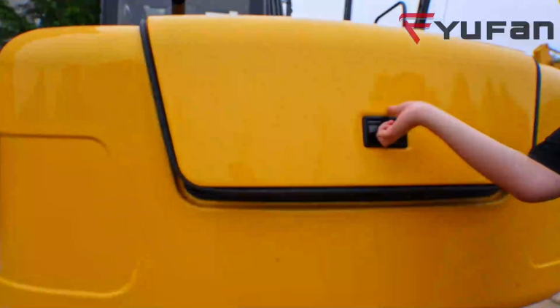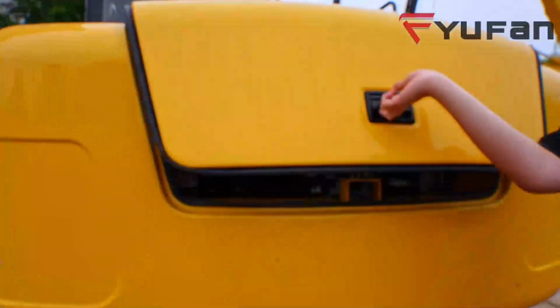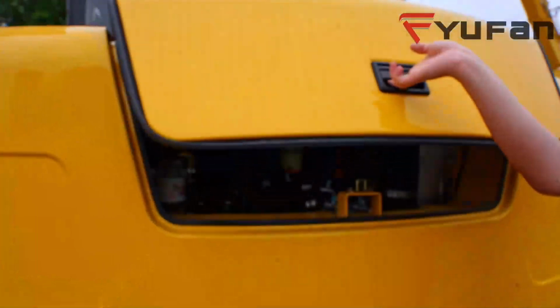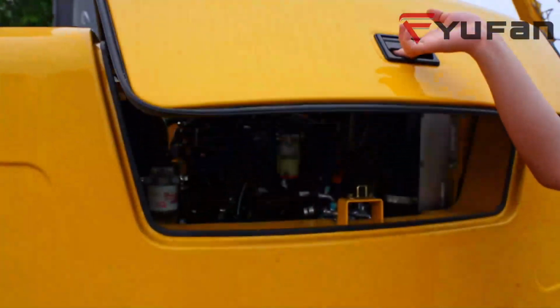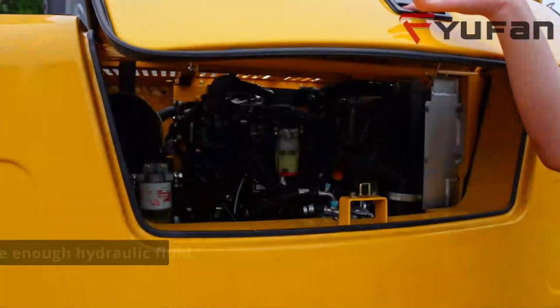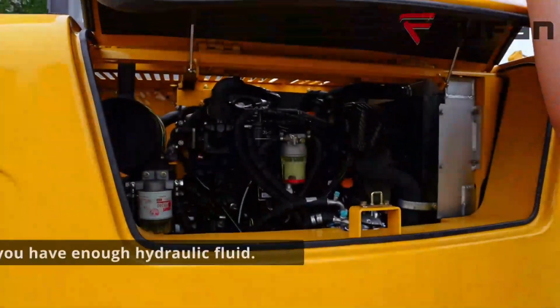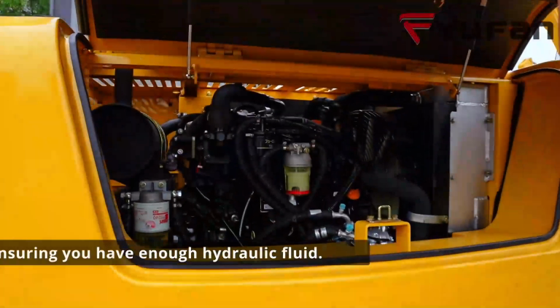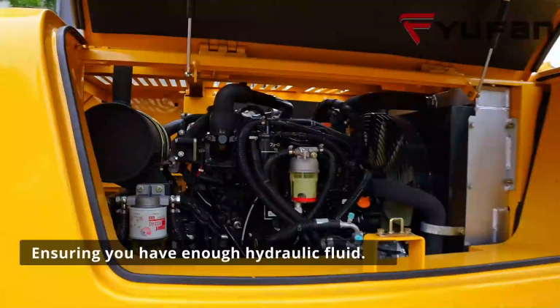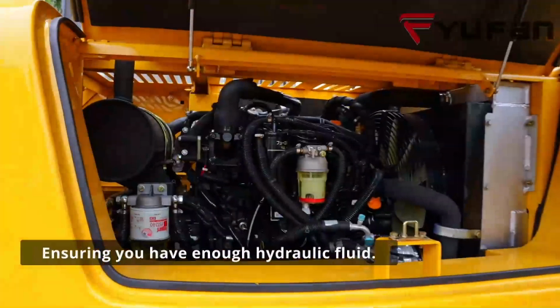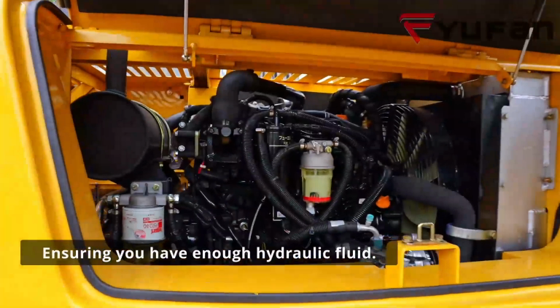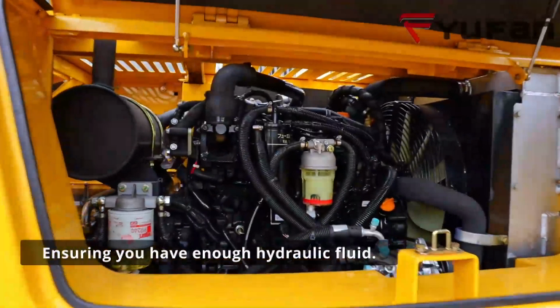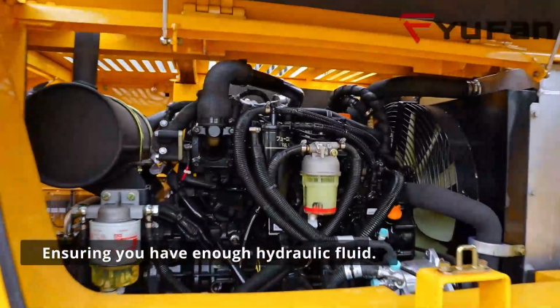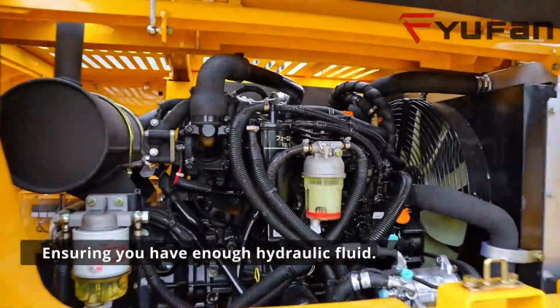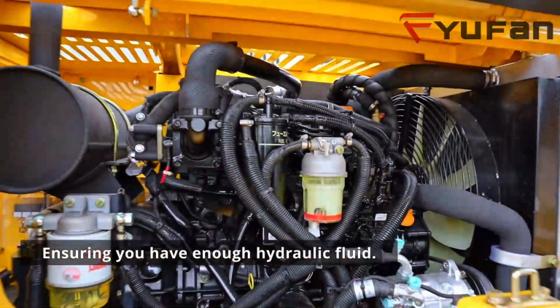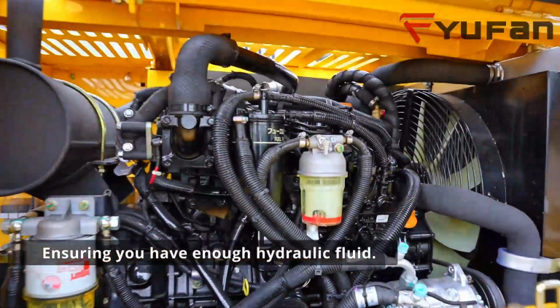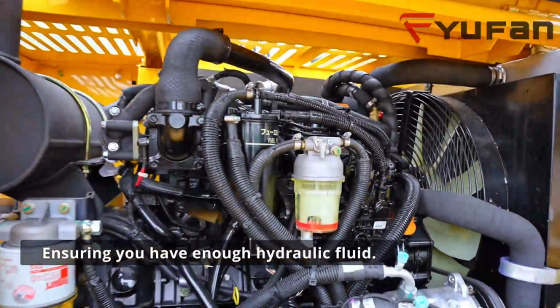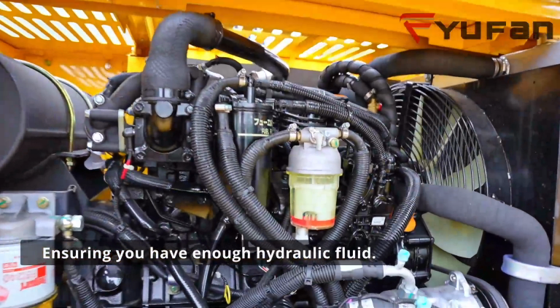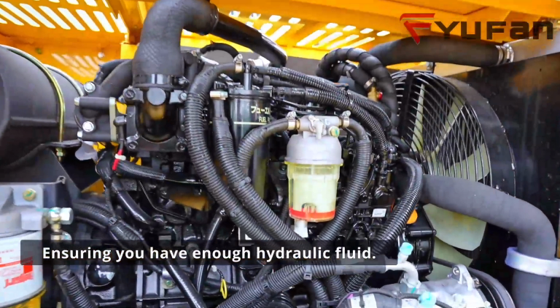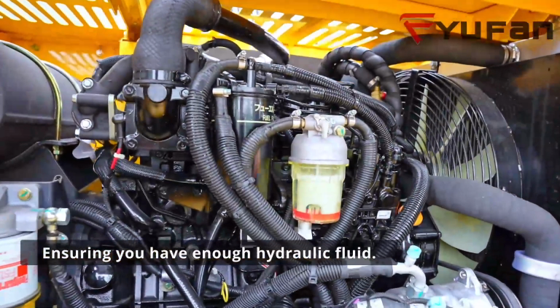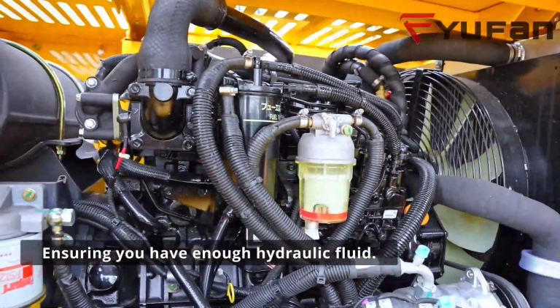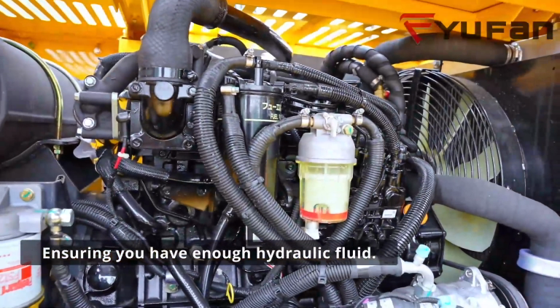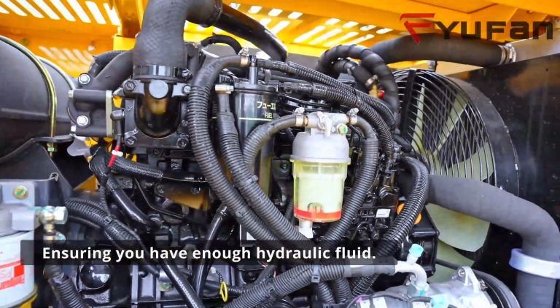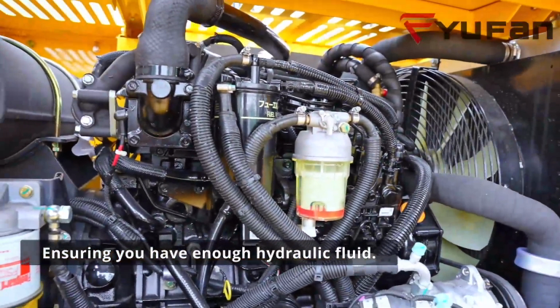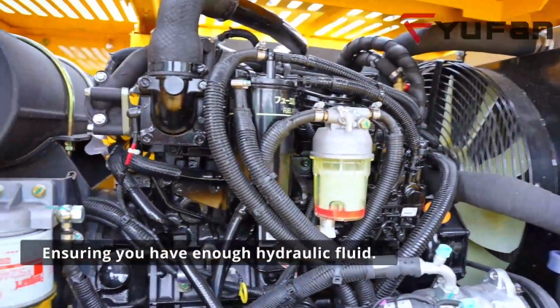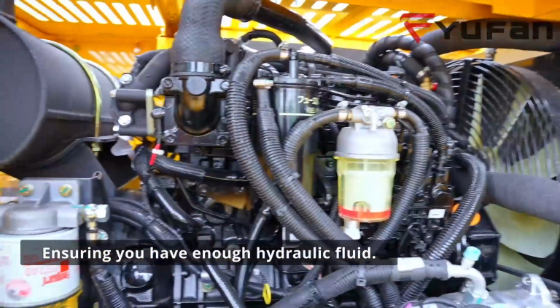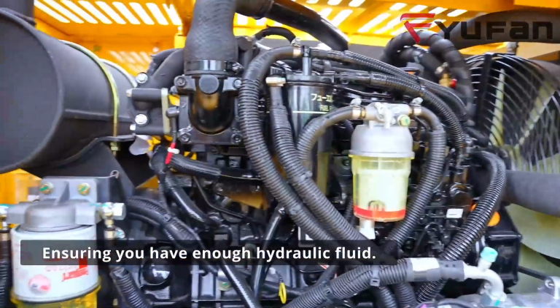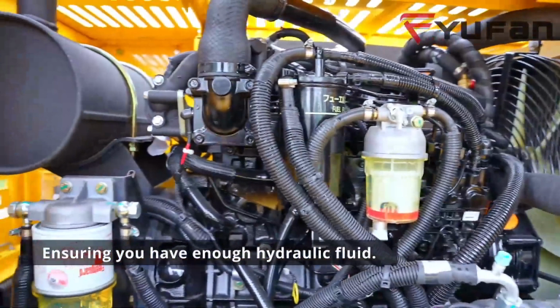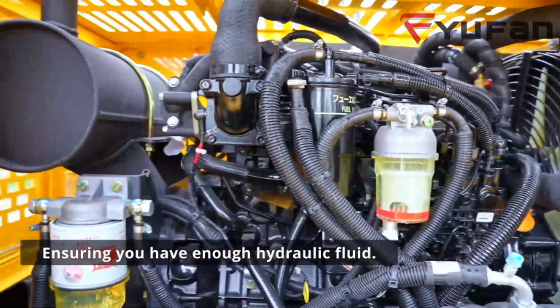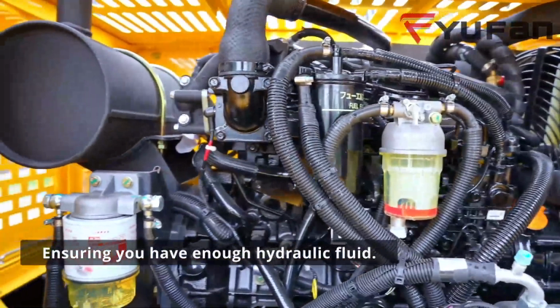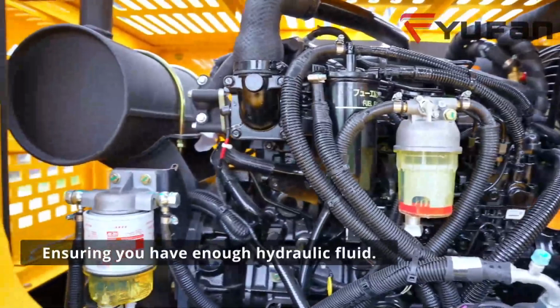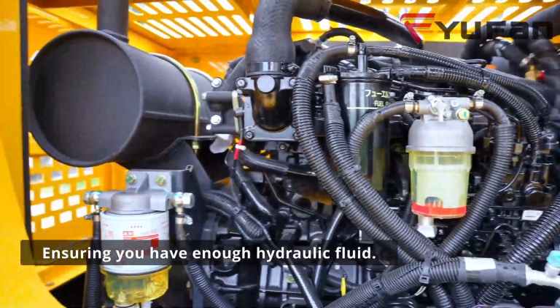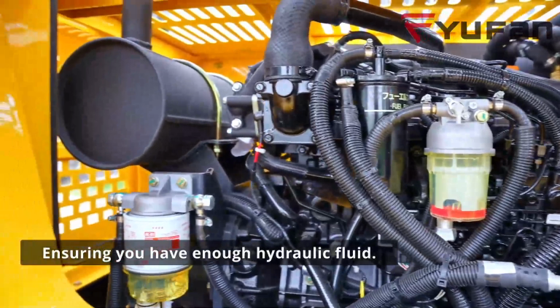So first, ensuring you have enough hydraulic fluid is a crucial step in maintaining optimal performance.